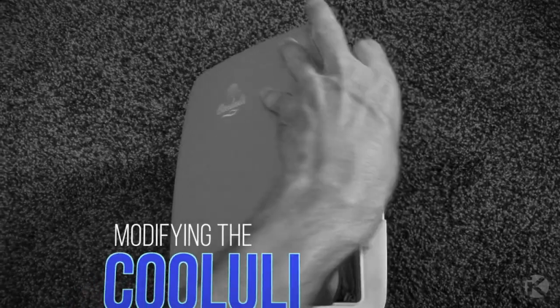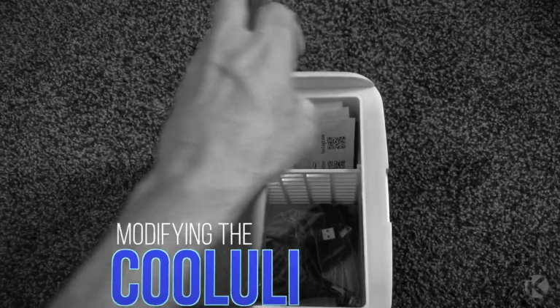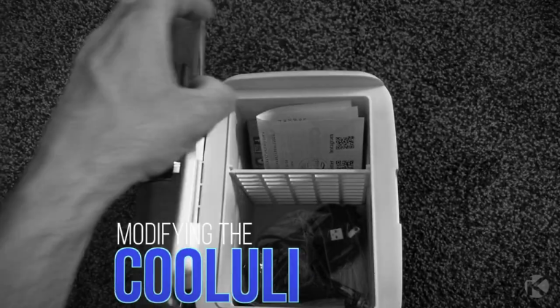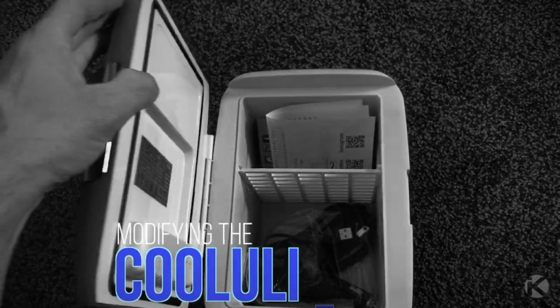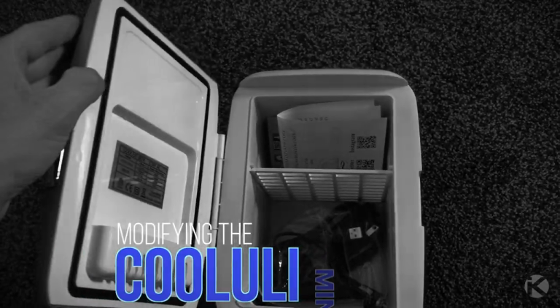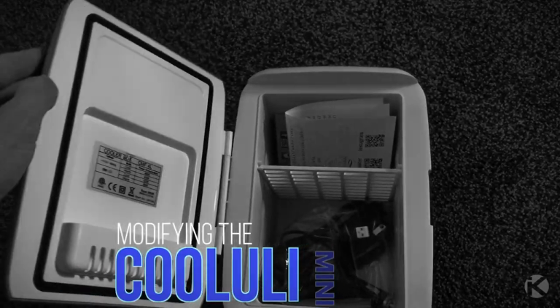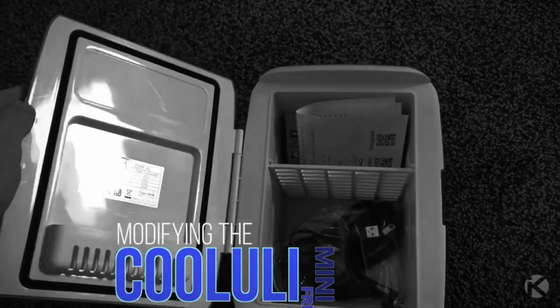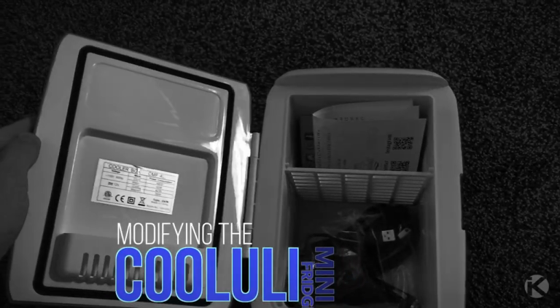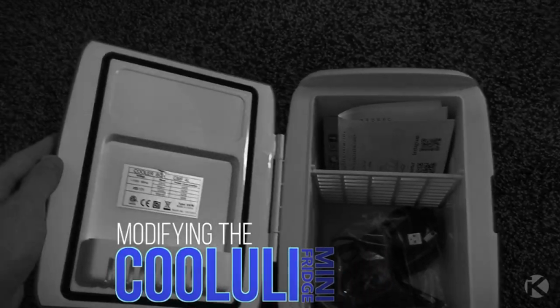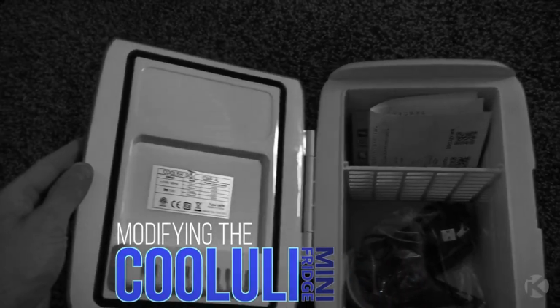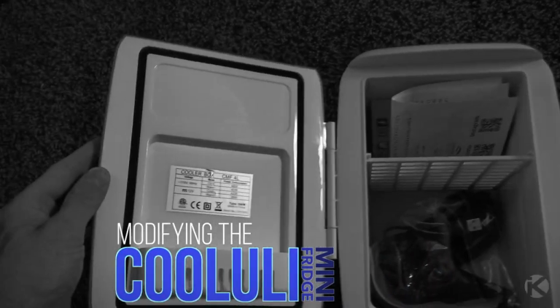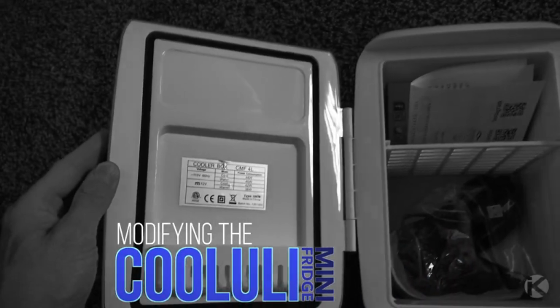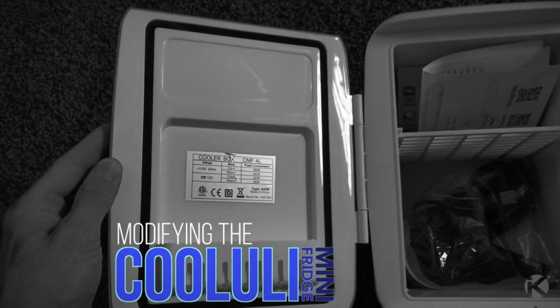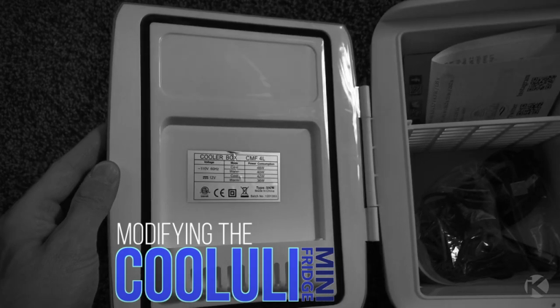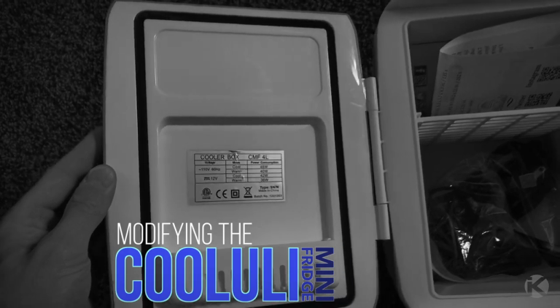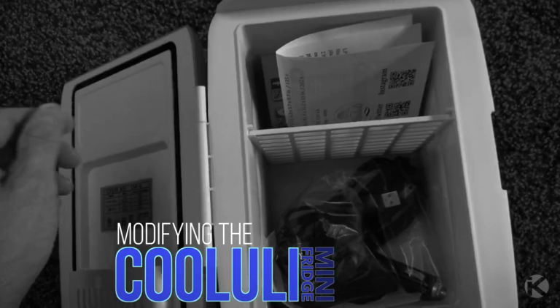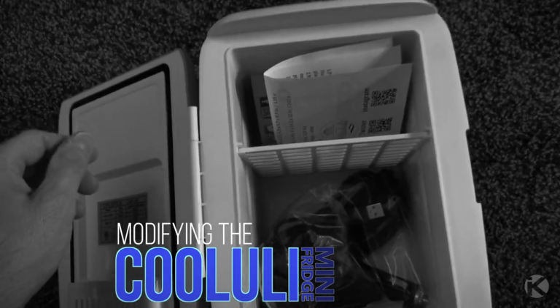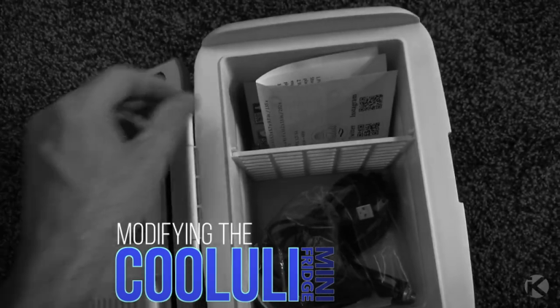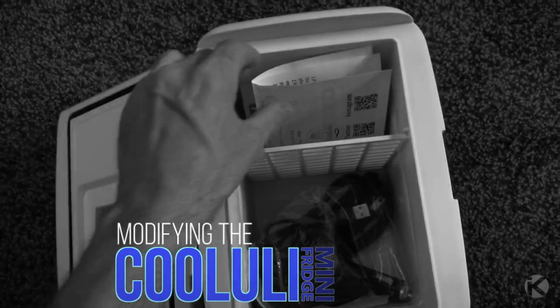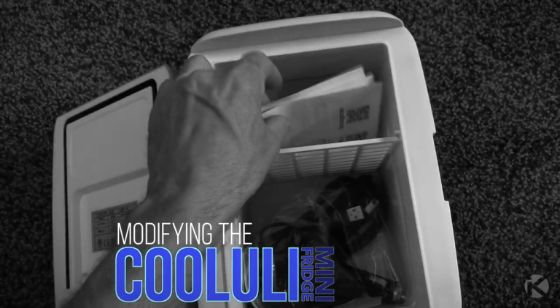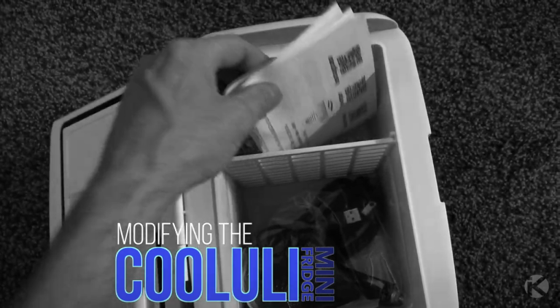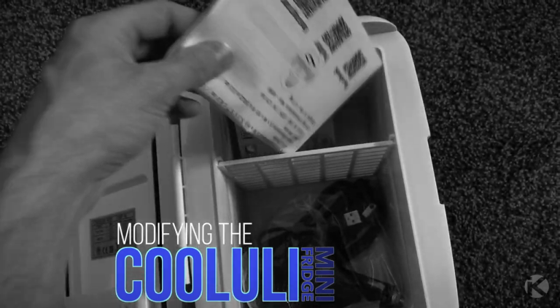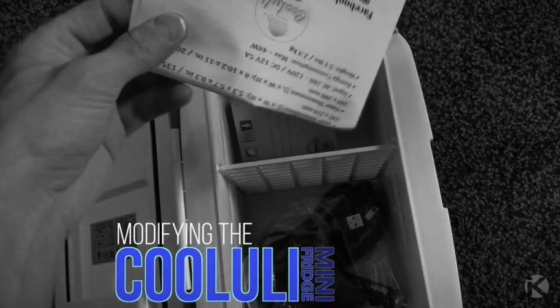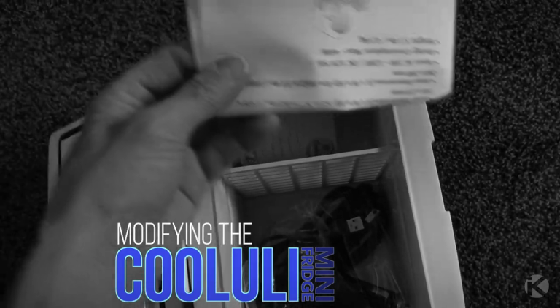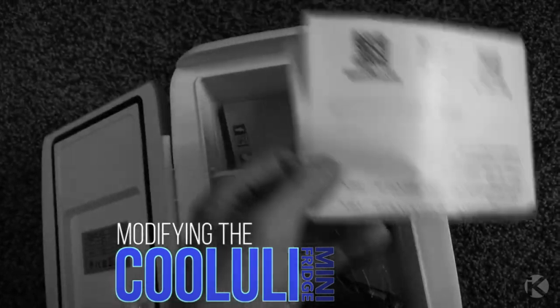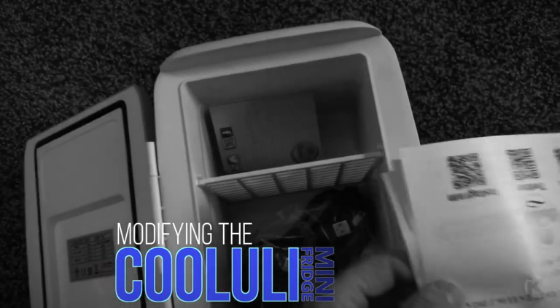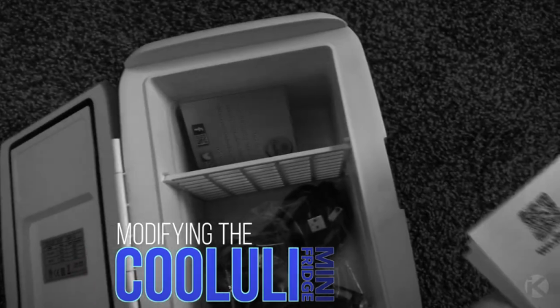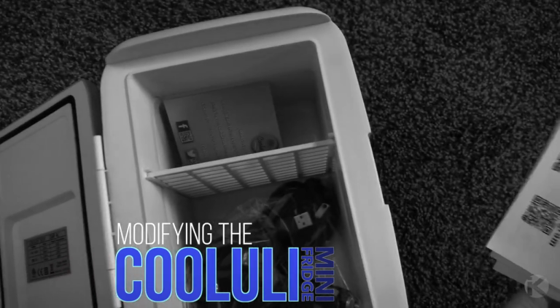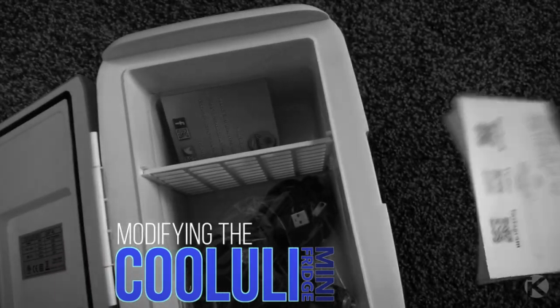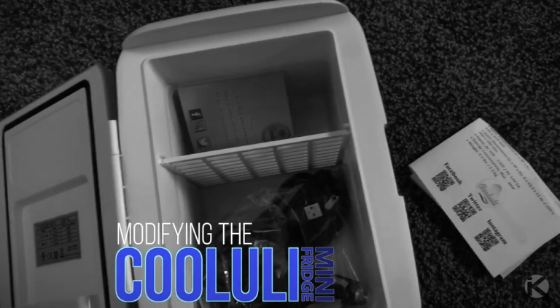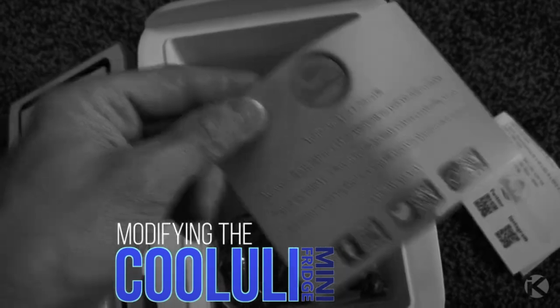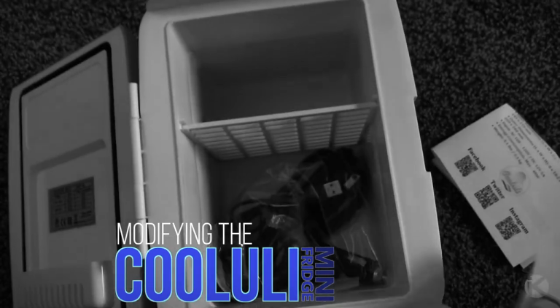In the last video, I unboxed the Koololi fridge, and in this video I will show you how I modify the fridge to cool better.